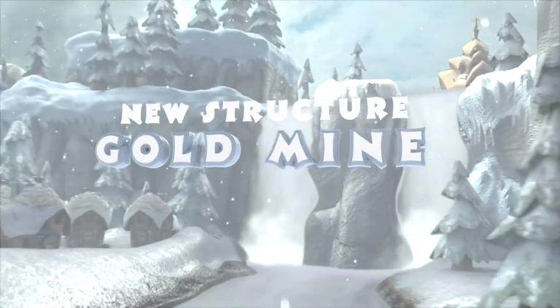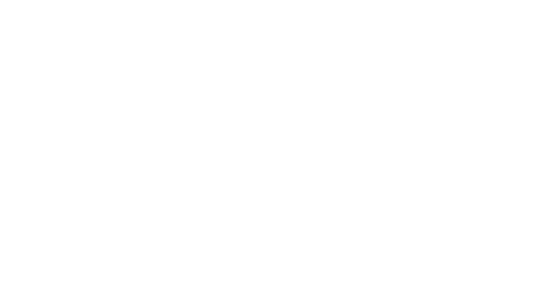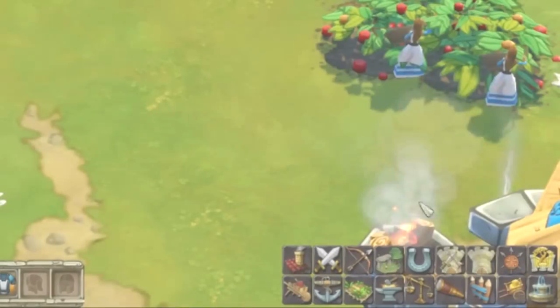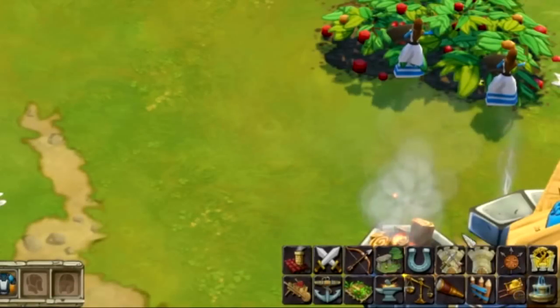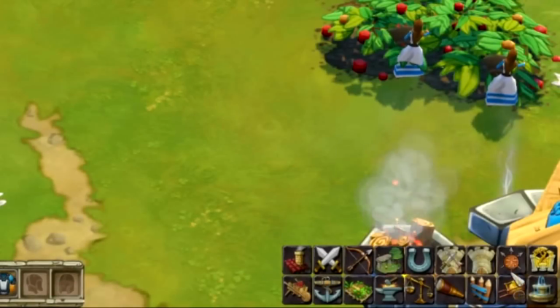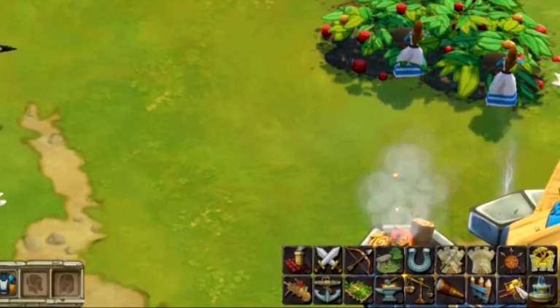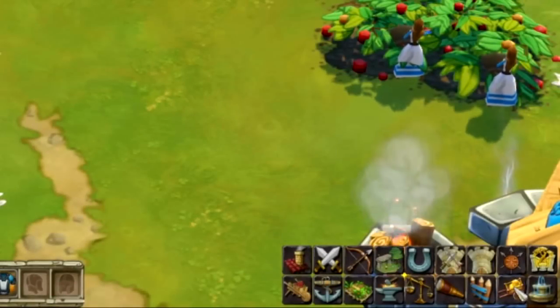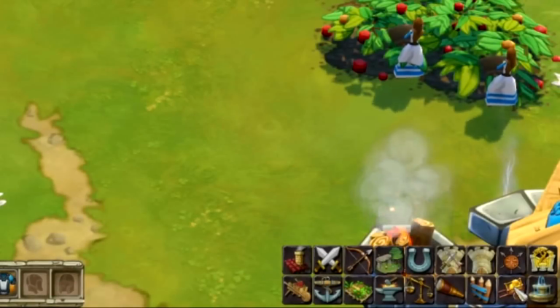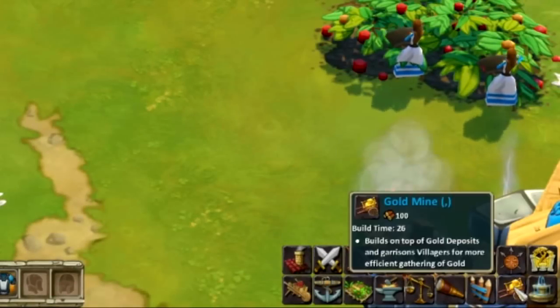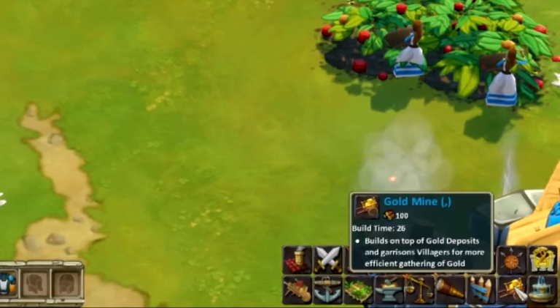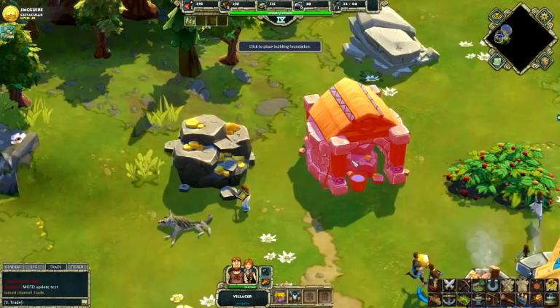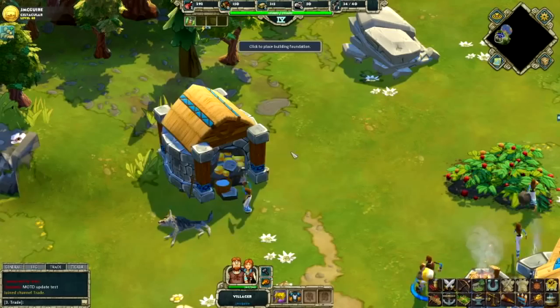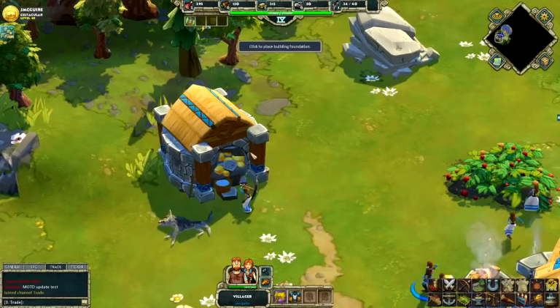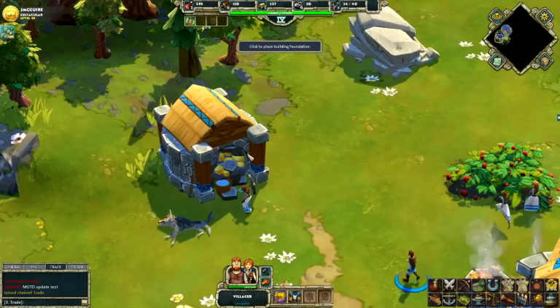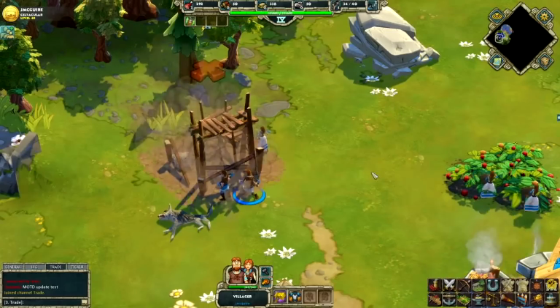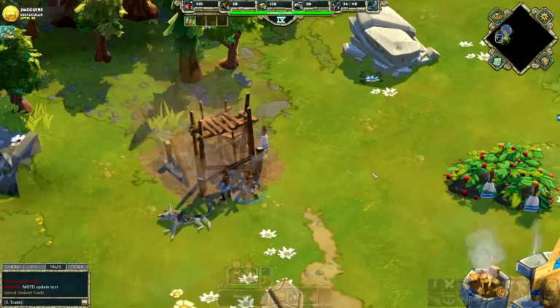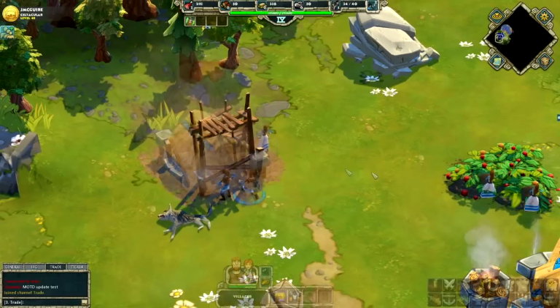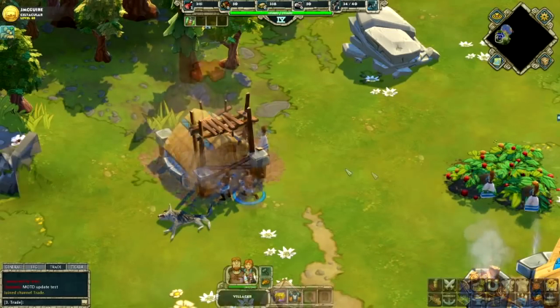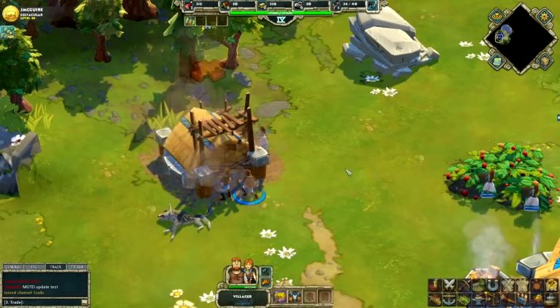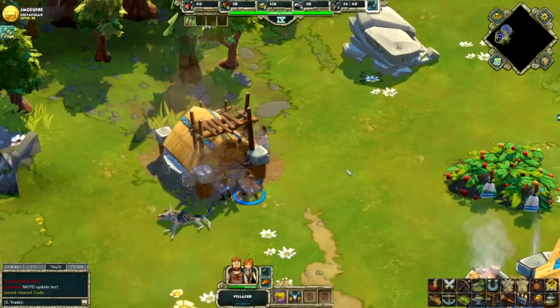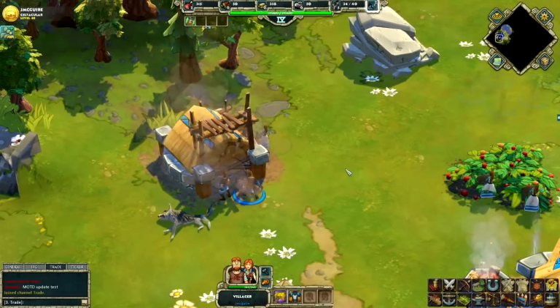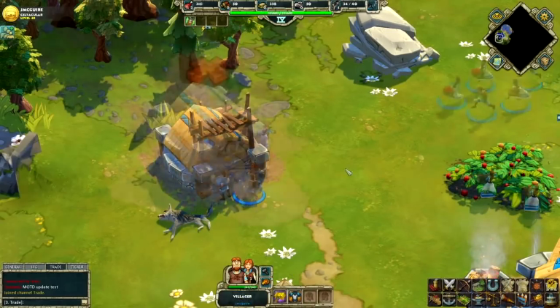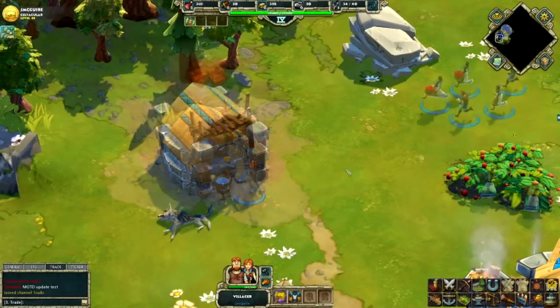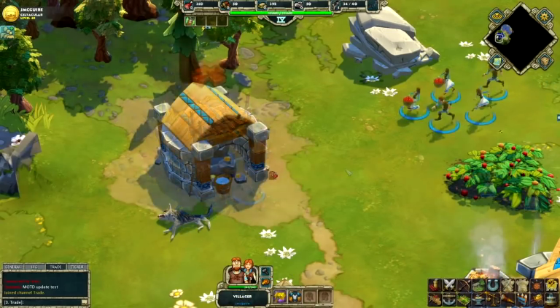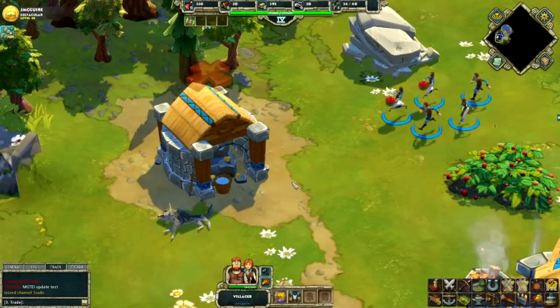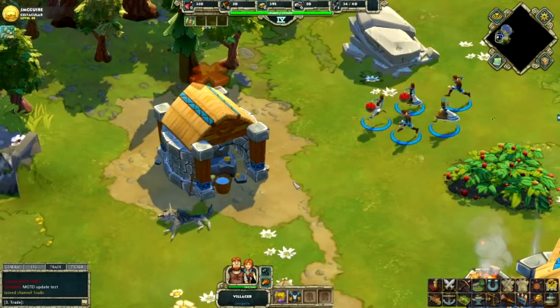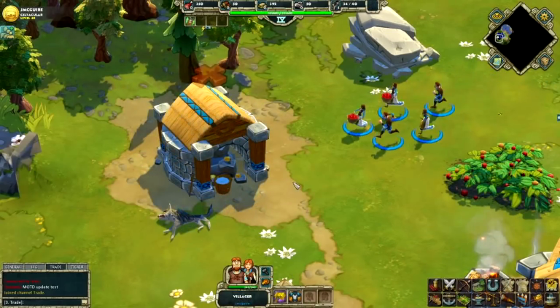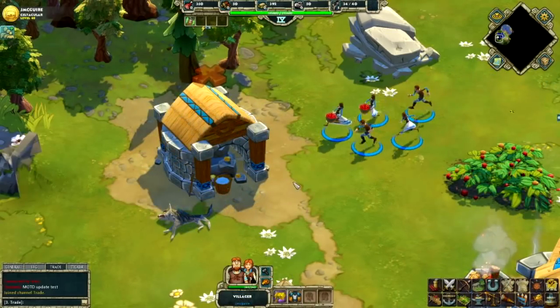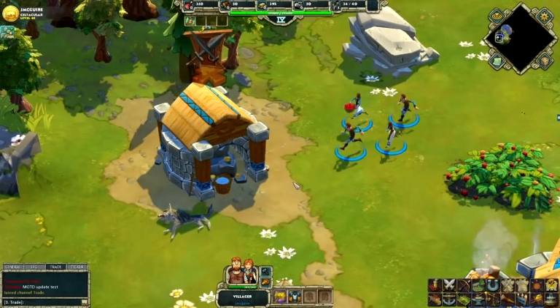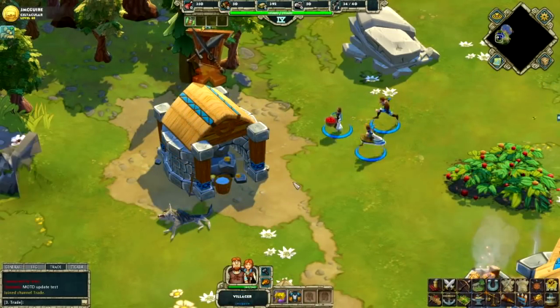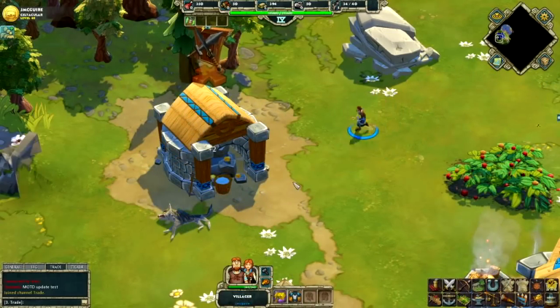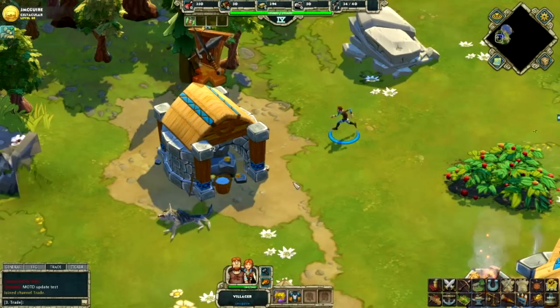Gold mines can be built on a gold deposit, protecting up to 10 villagers inside, making it a very effective way to mine gold.